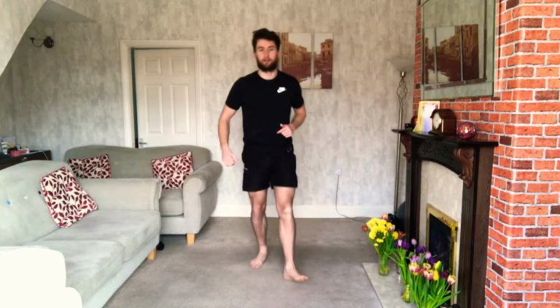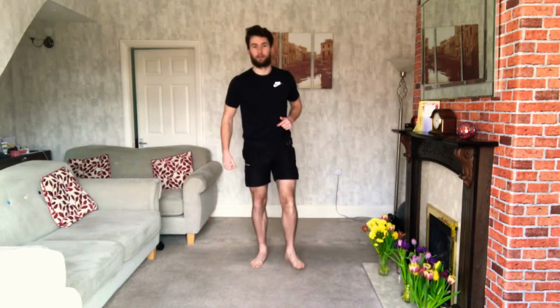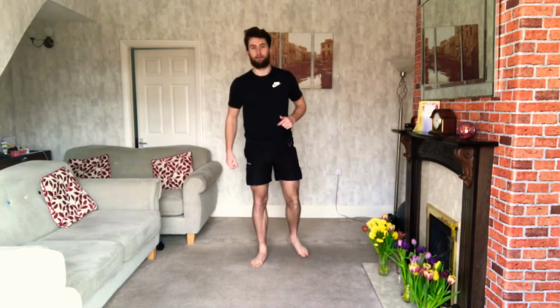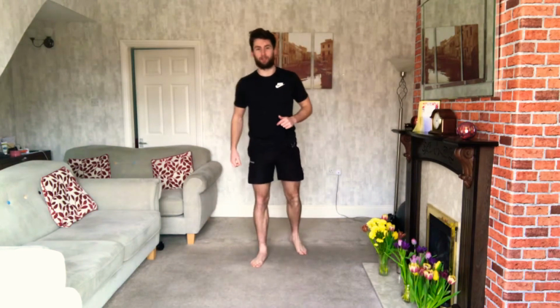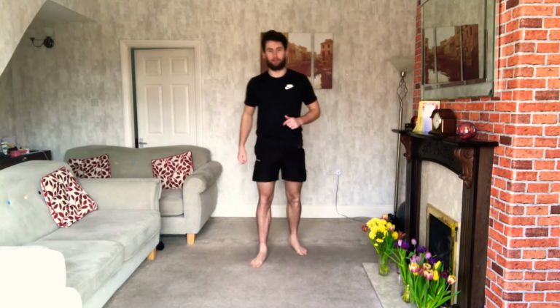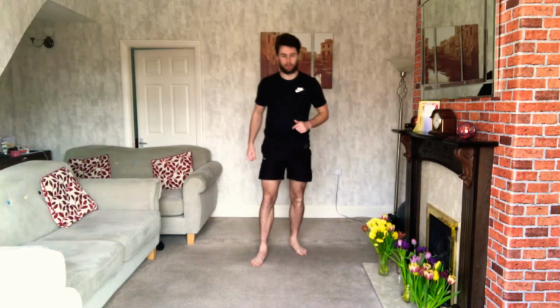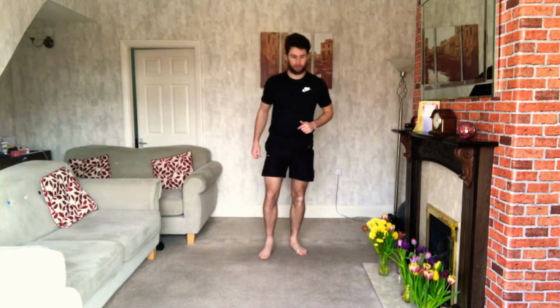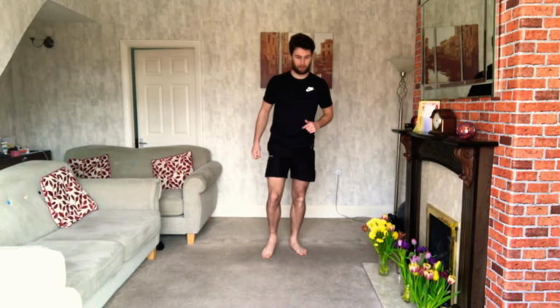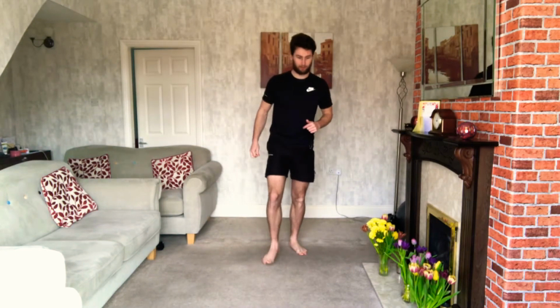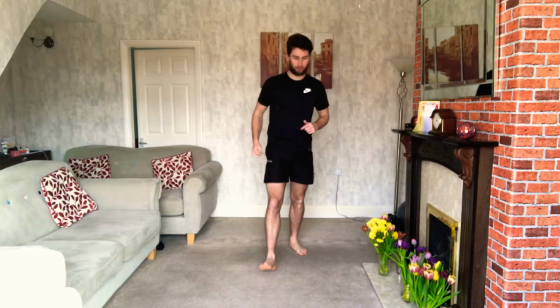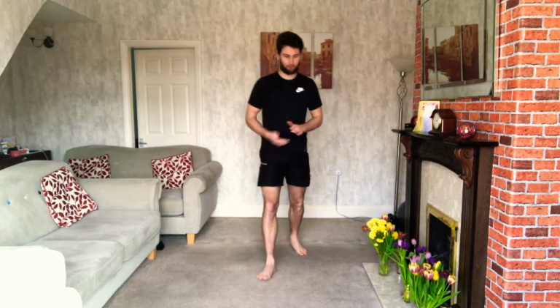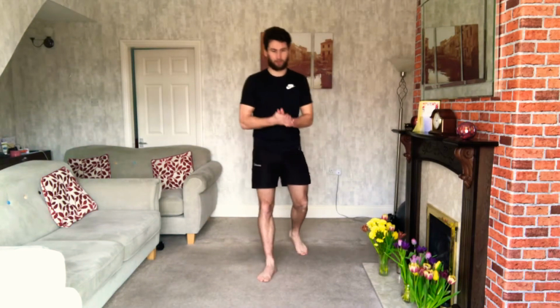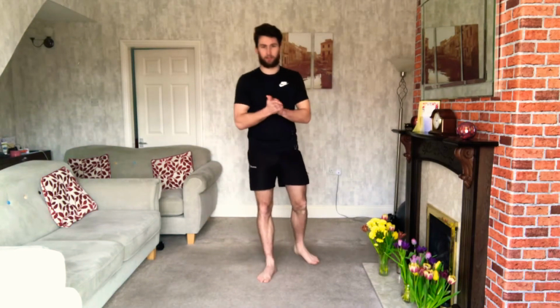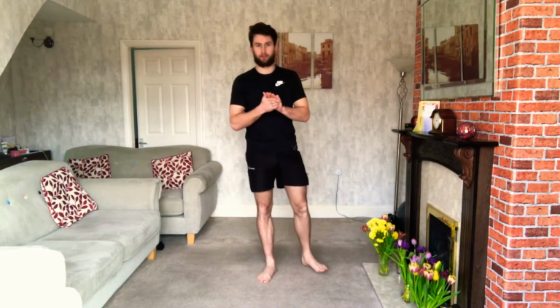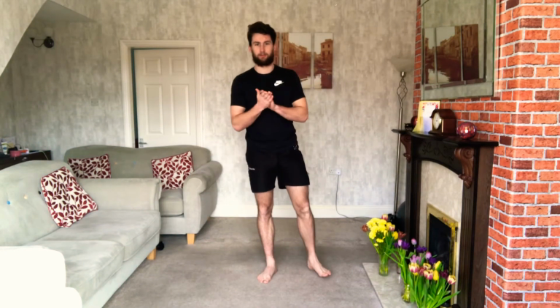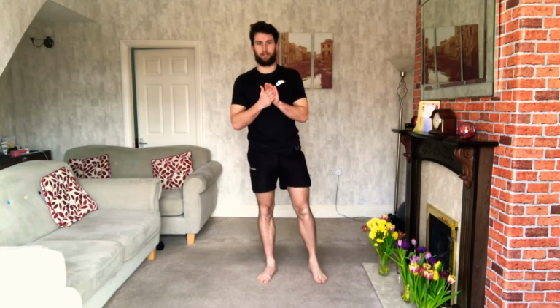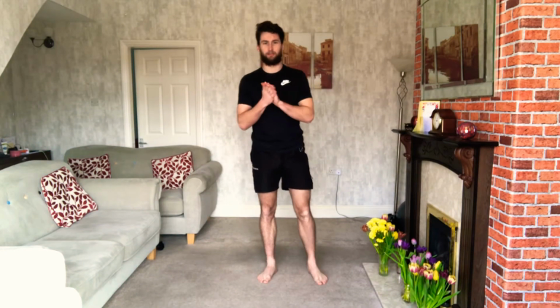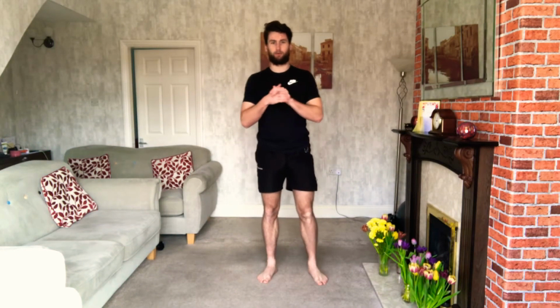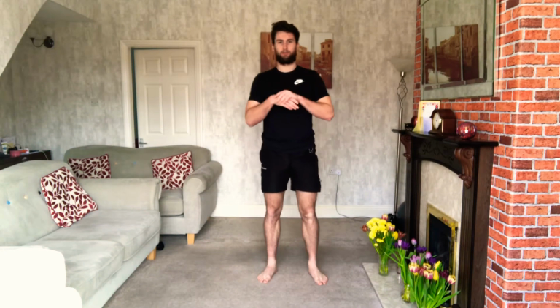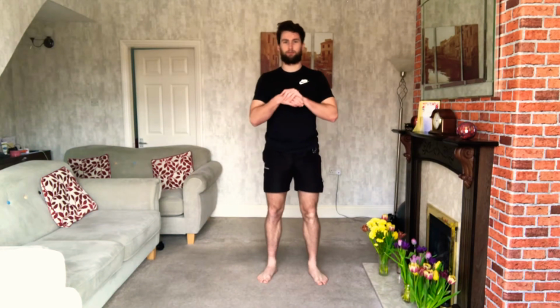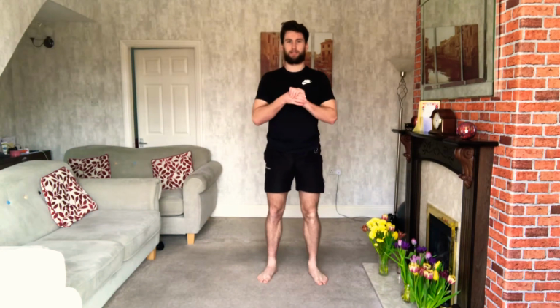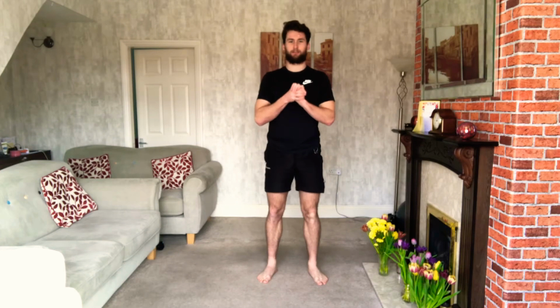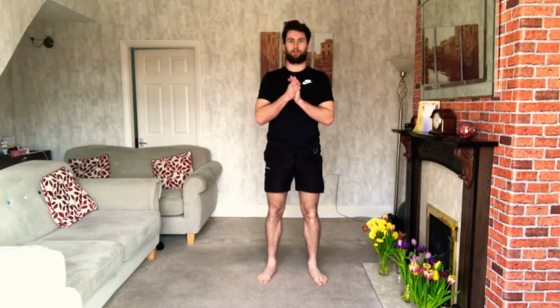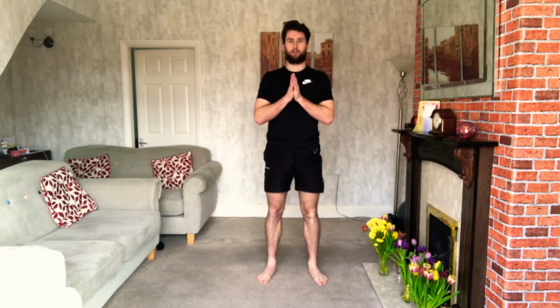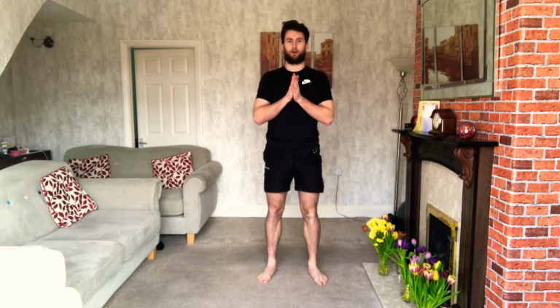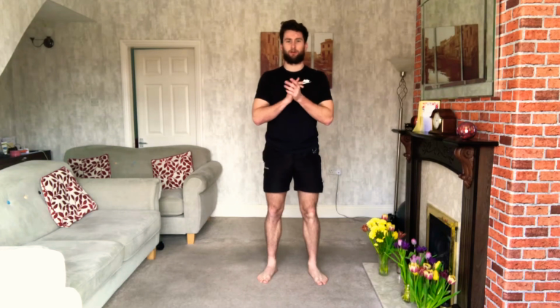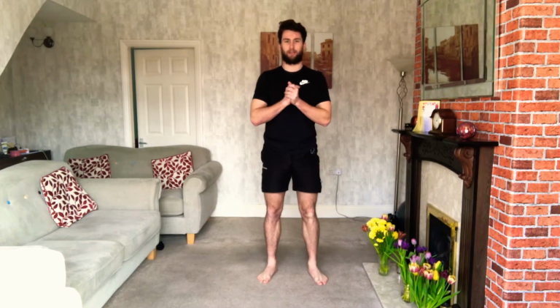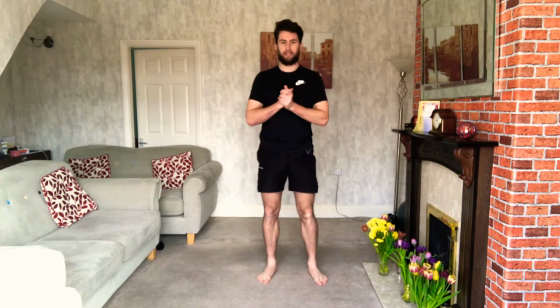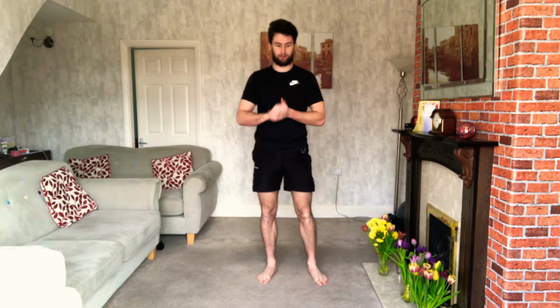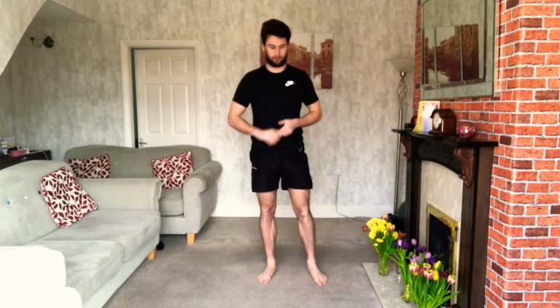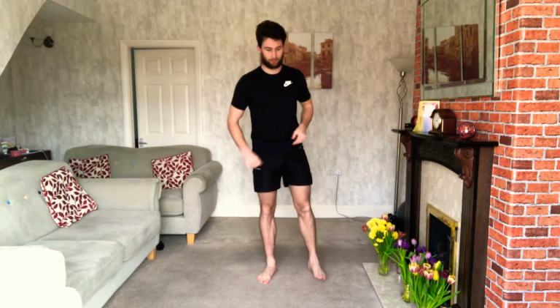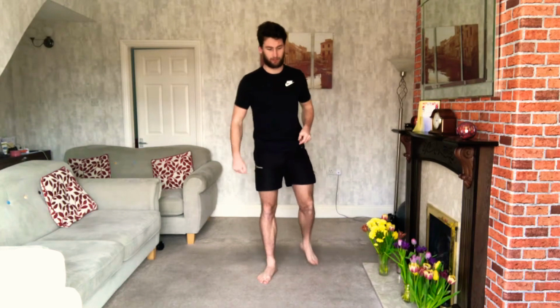Hey everyone, another workout for you. Today, 12 minutes of HIIT.